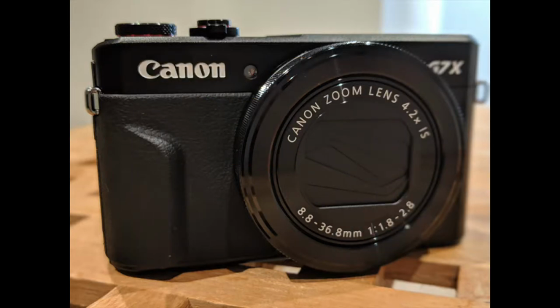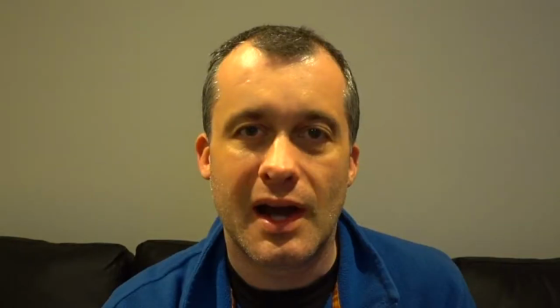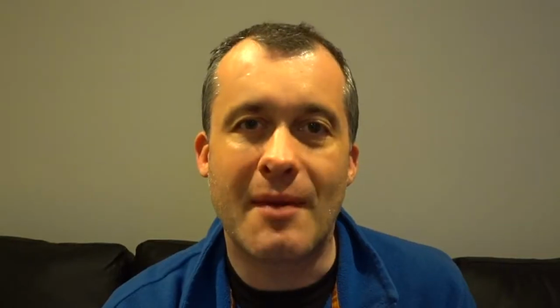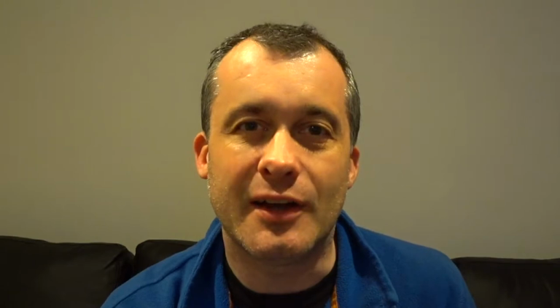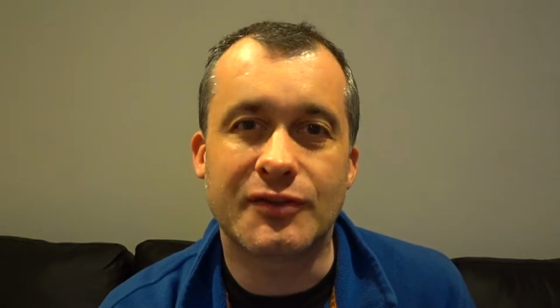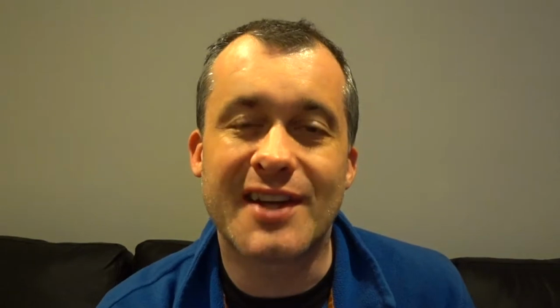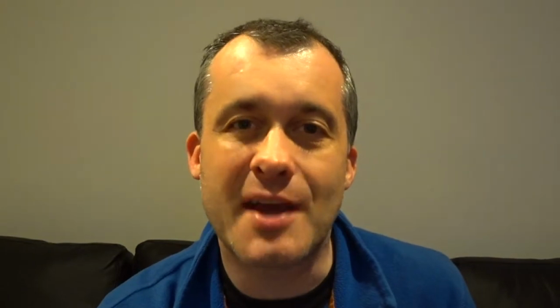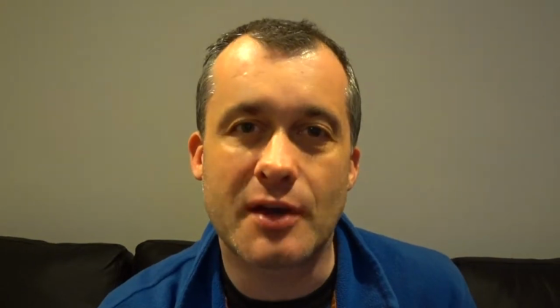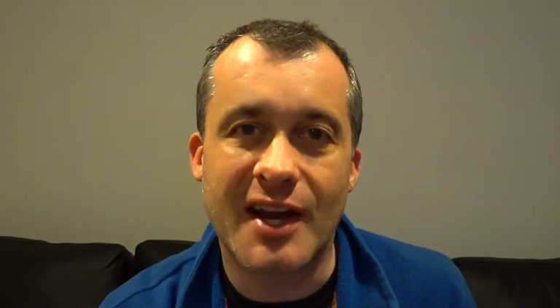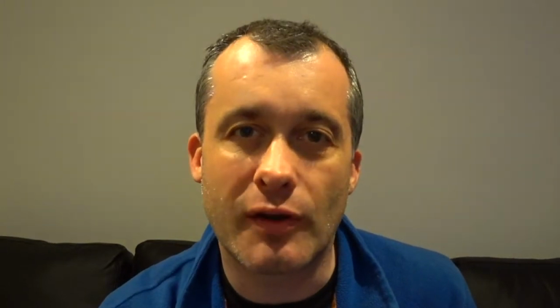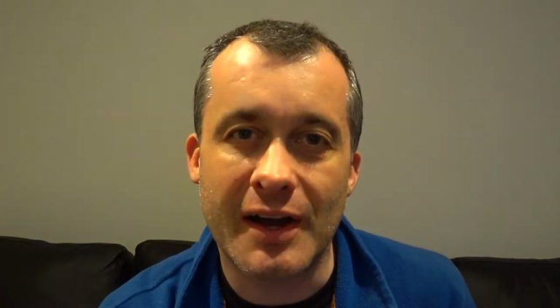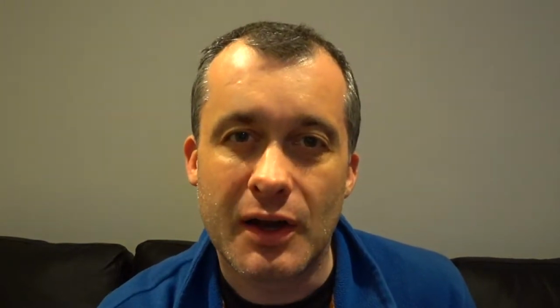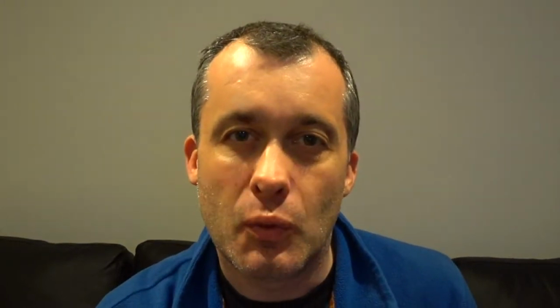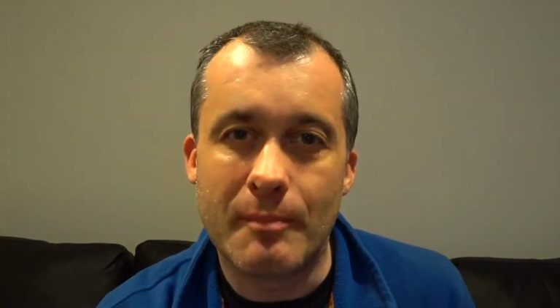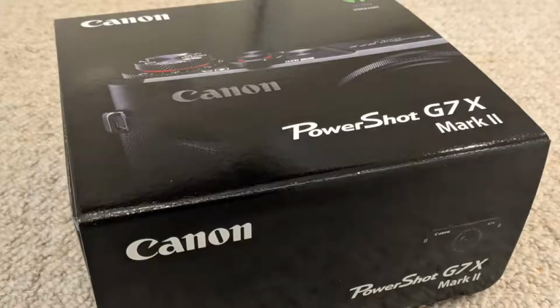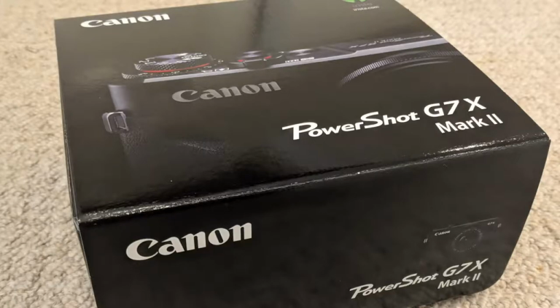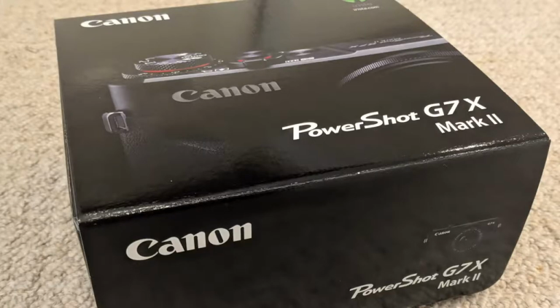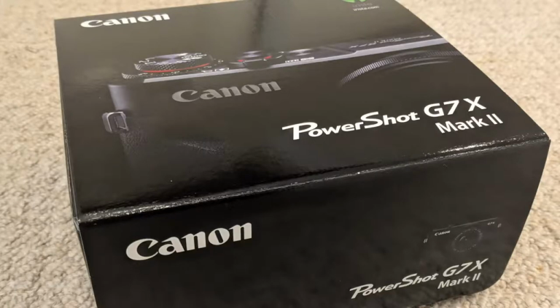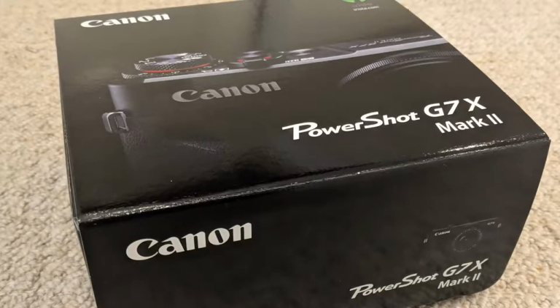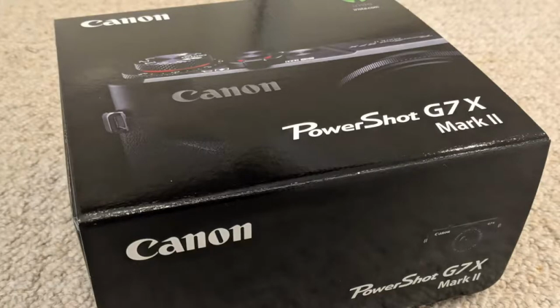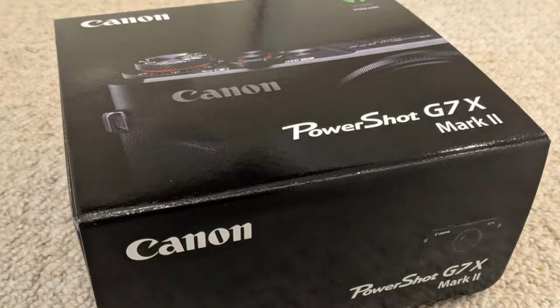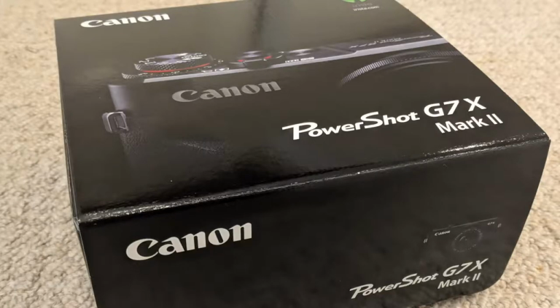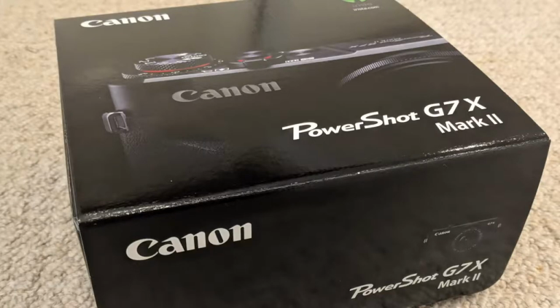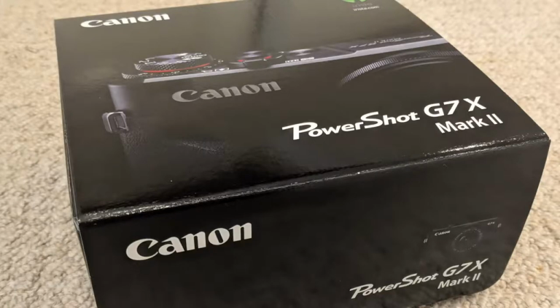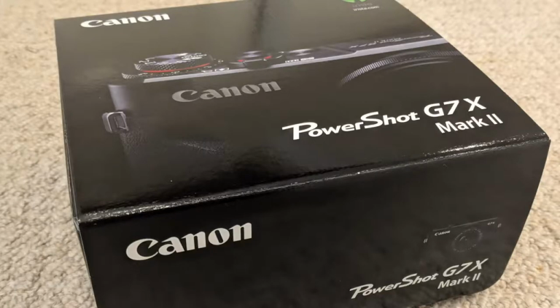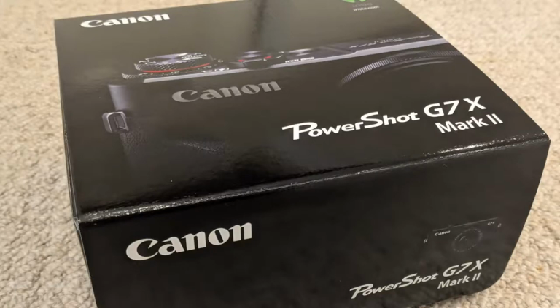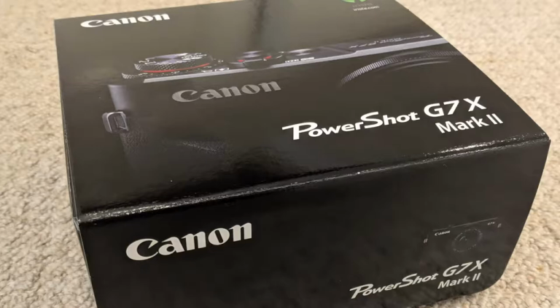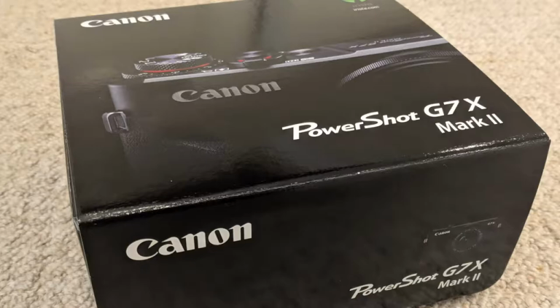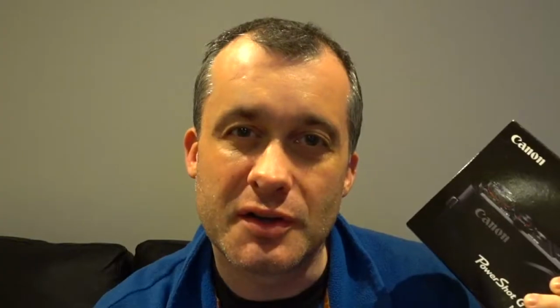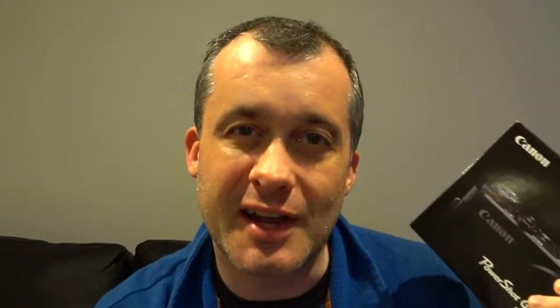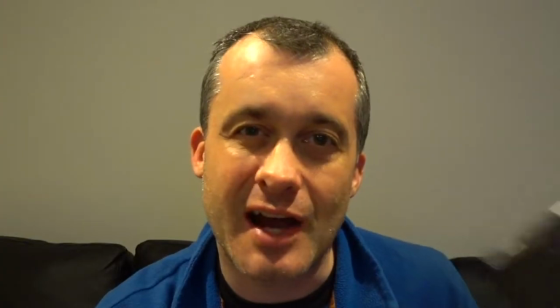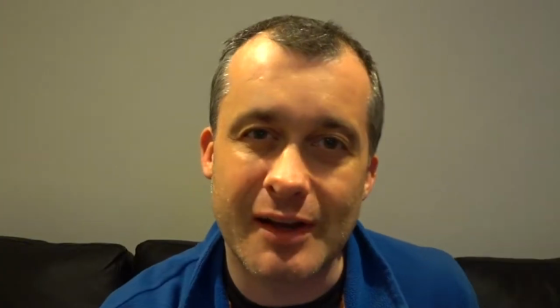Hi, I'm Andy and on today's episode of Techonify we're unboxing the Canon PowerShot G7X Mark II, so let's dive in.